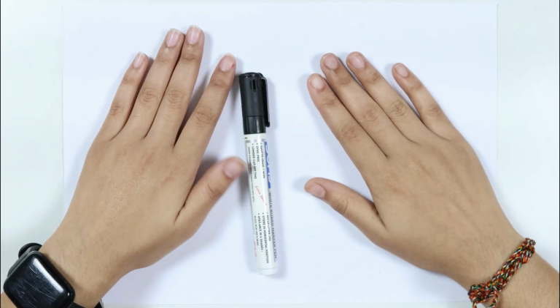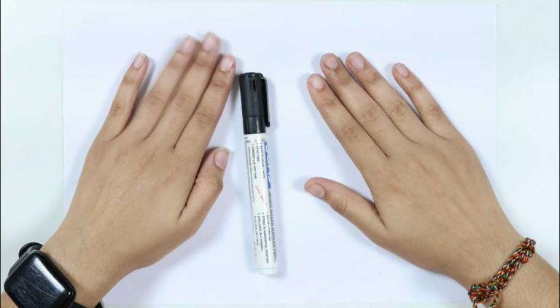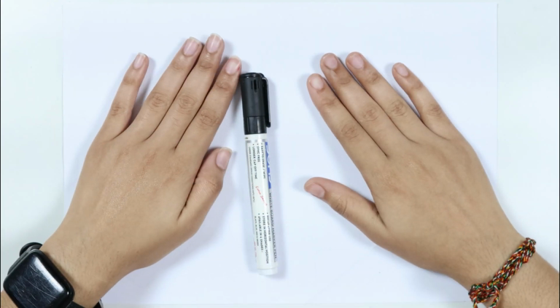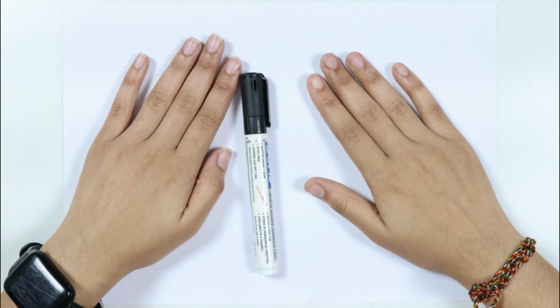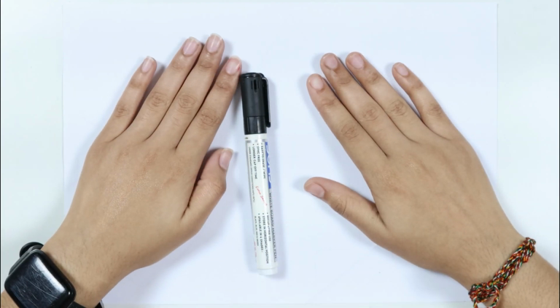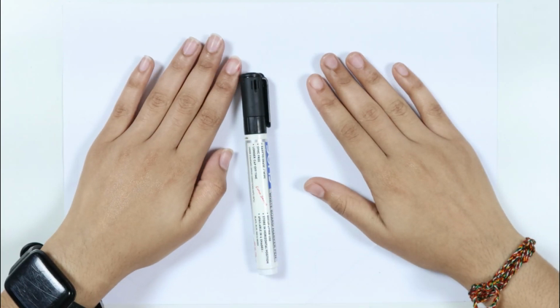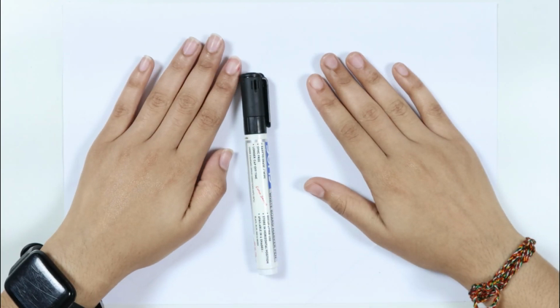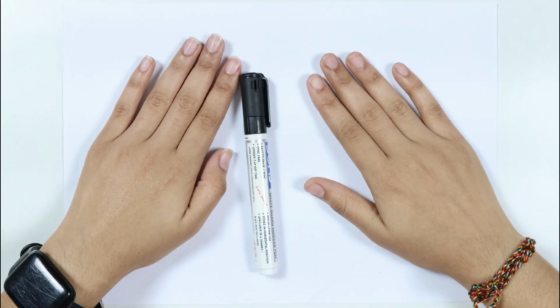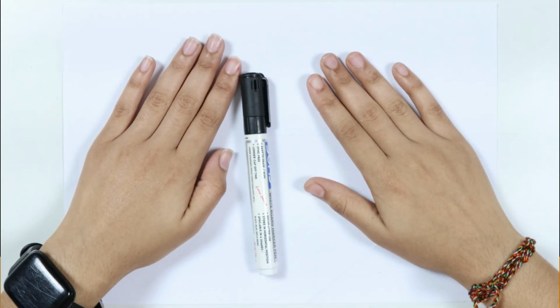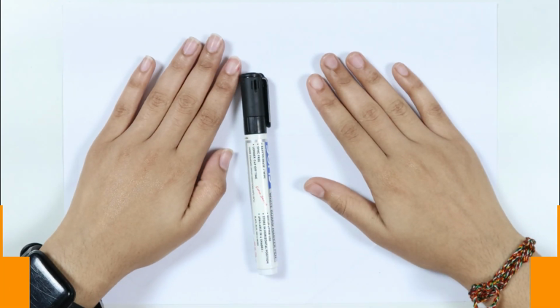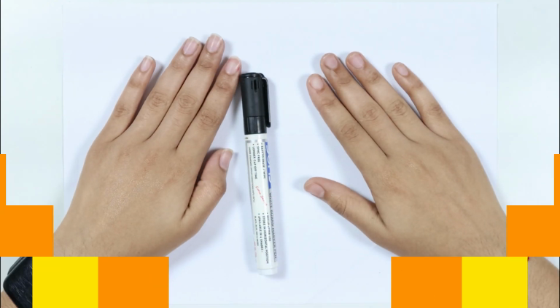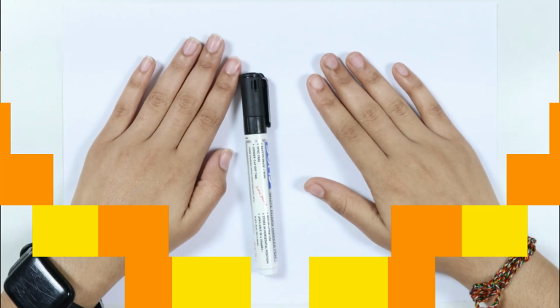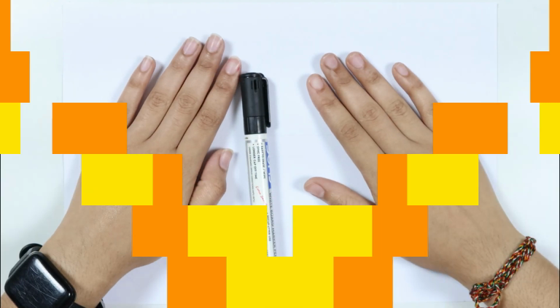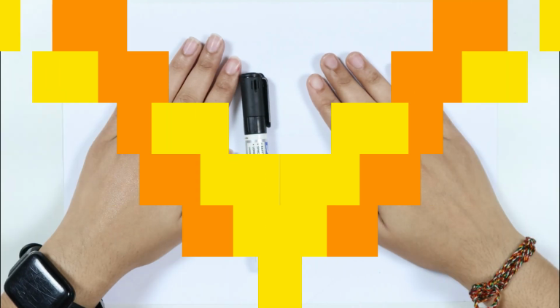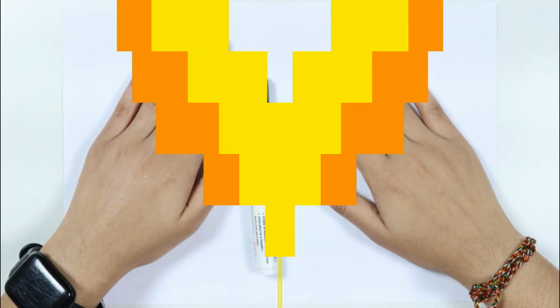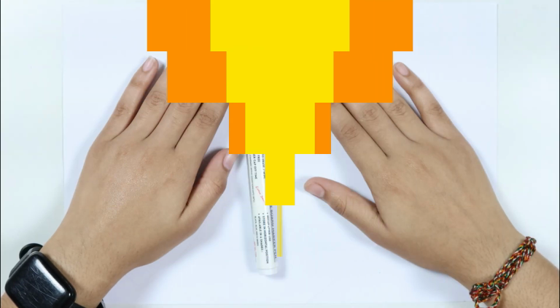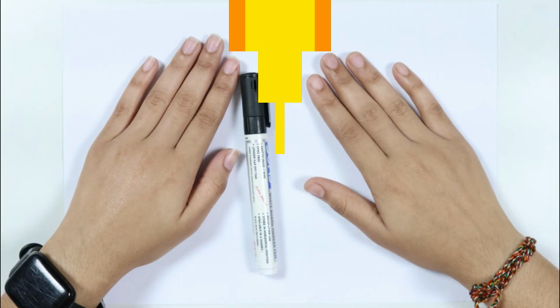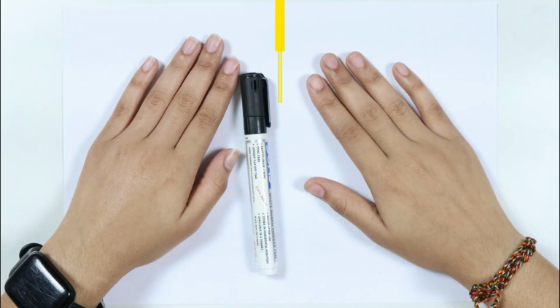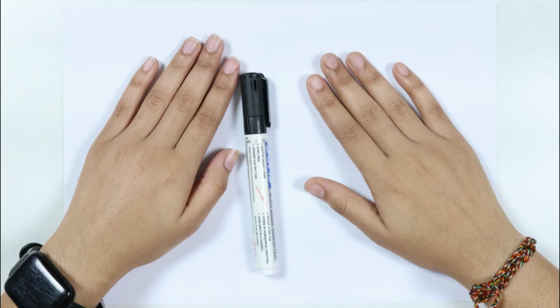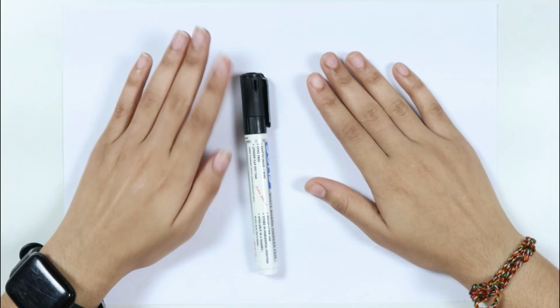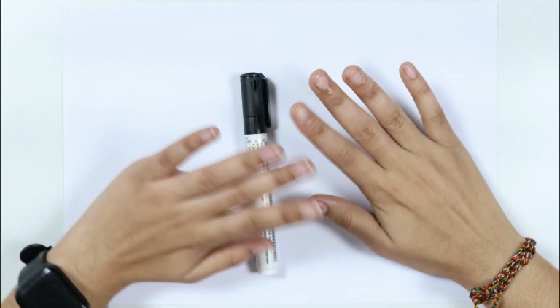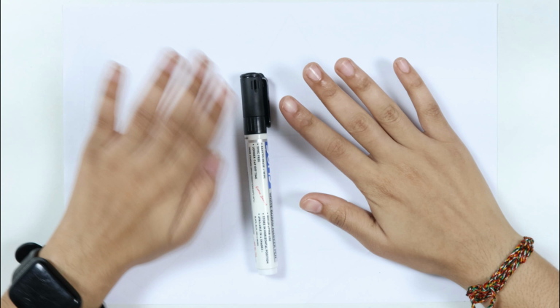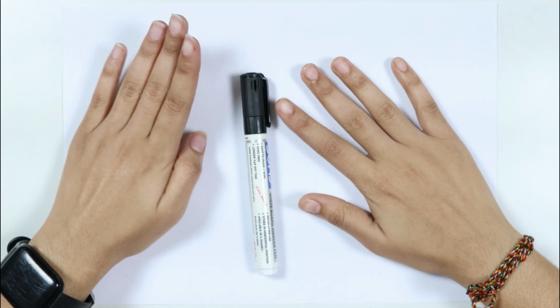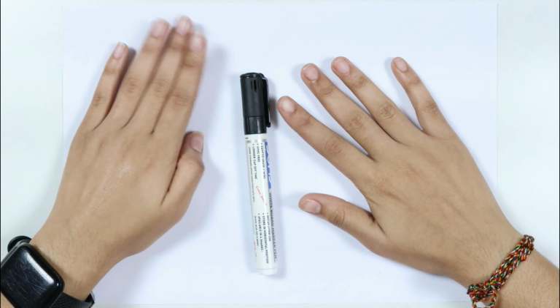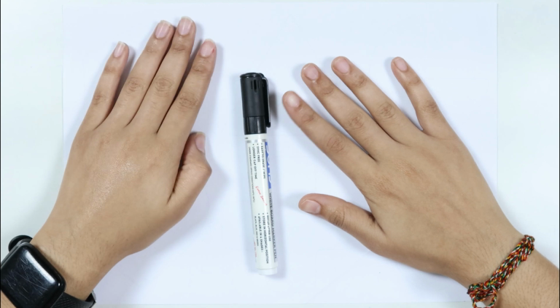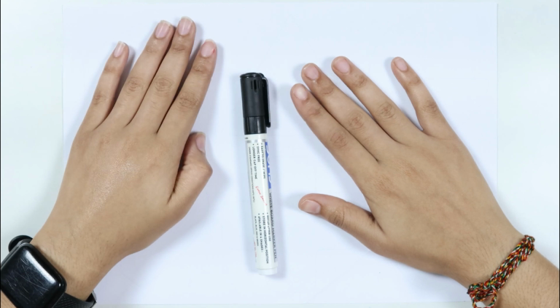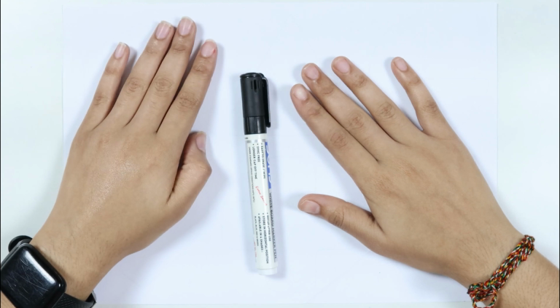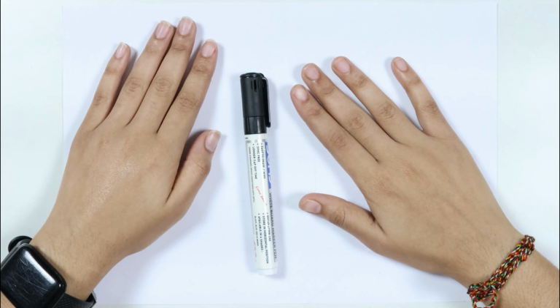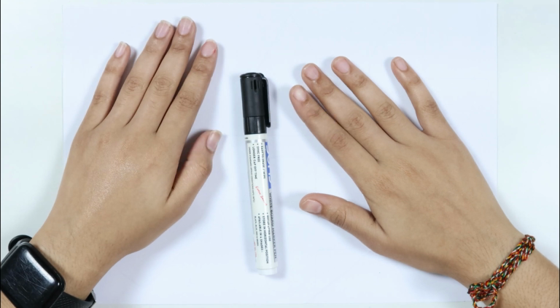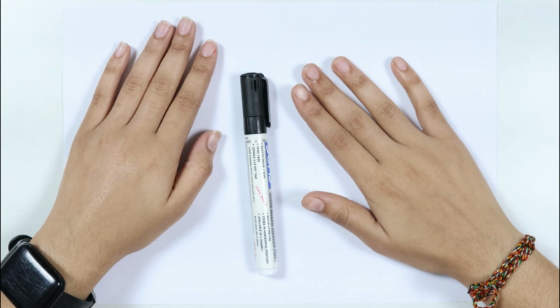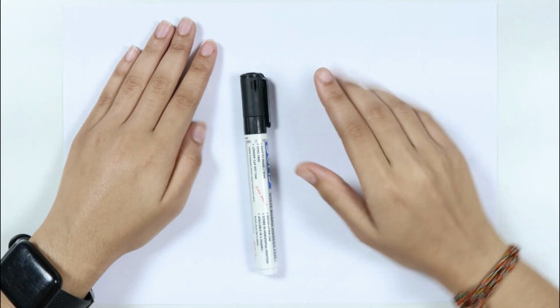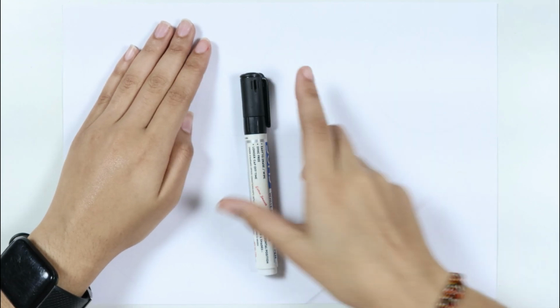Hello, kids. Welcome to CuteCuteStudy. Let's learn to draw some 2D shapes.